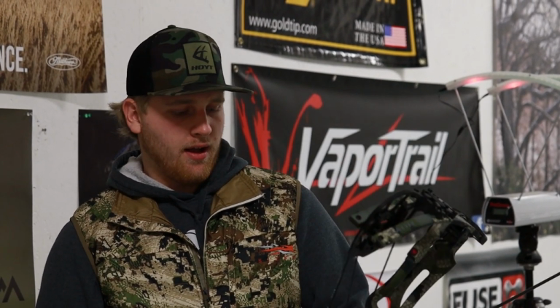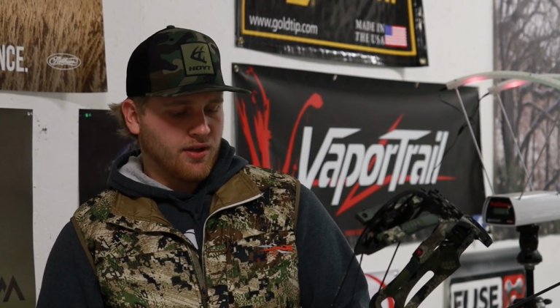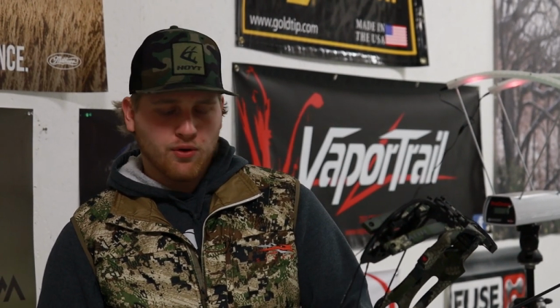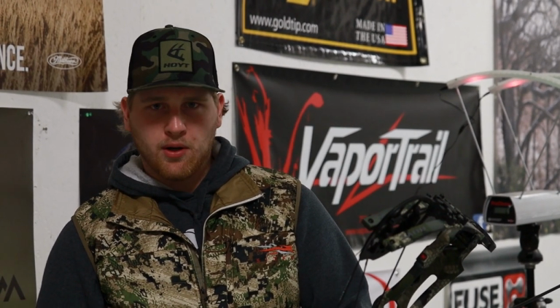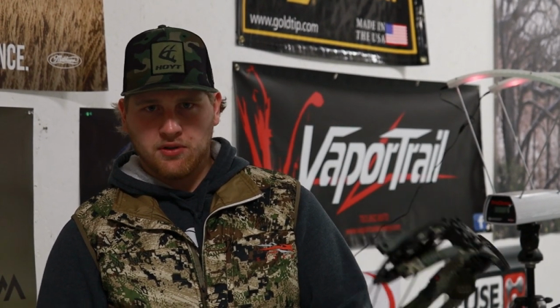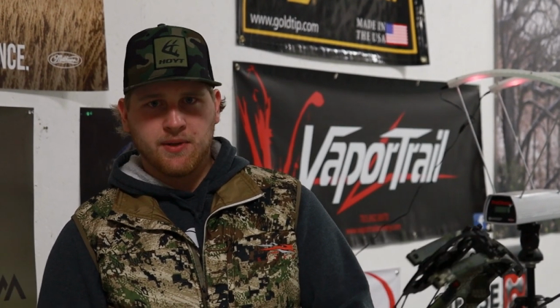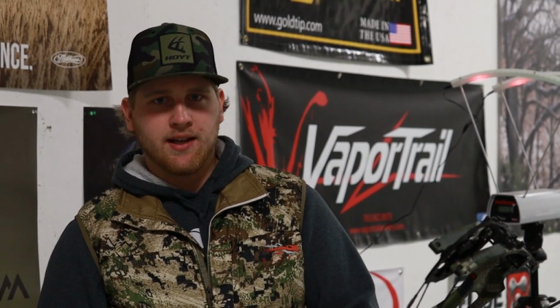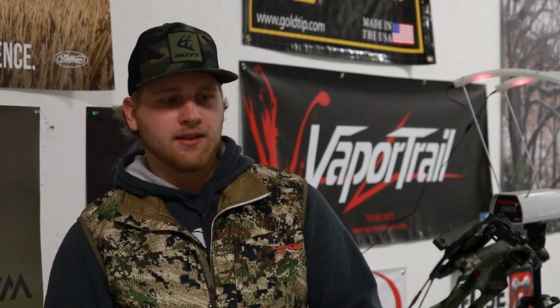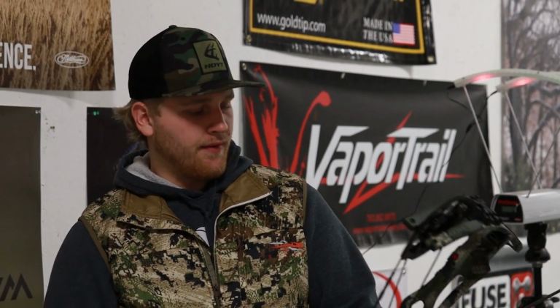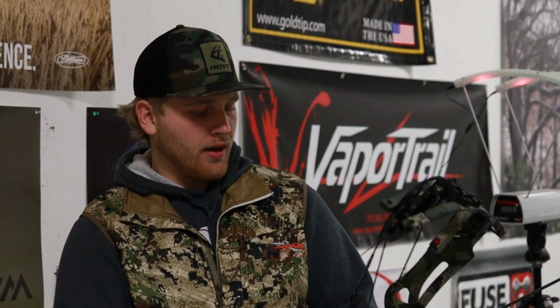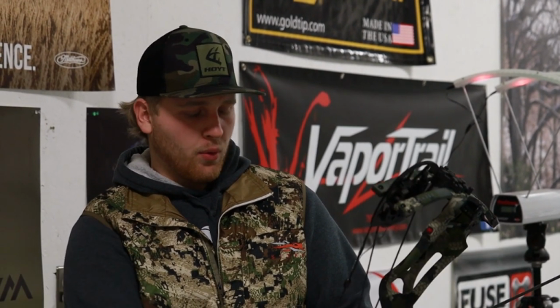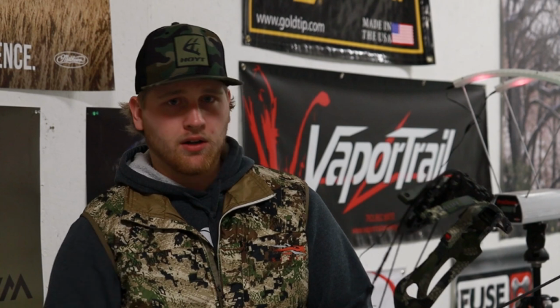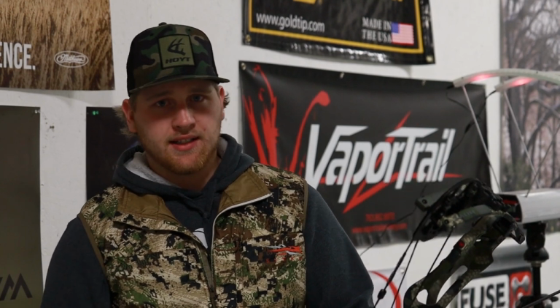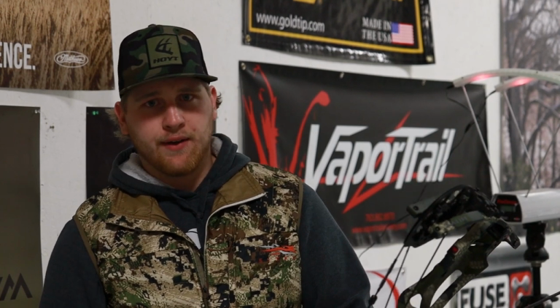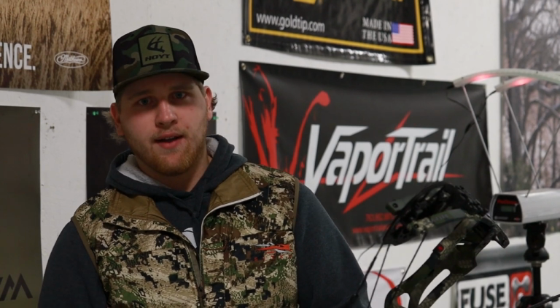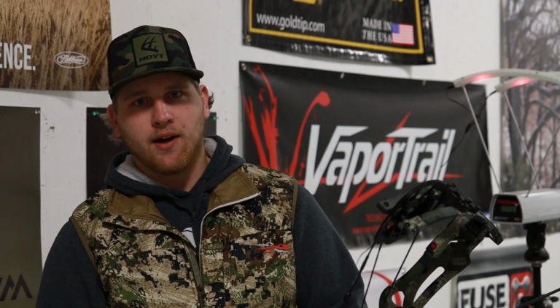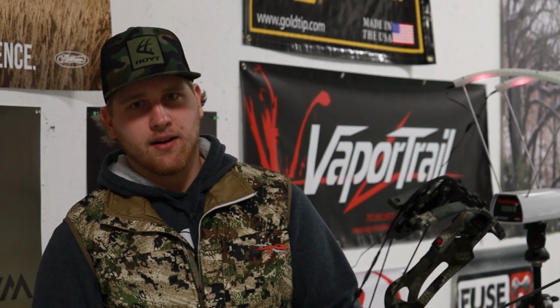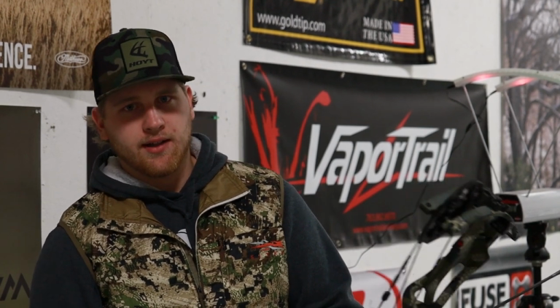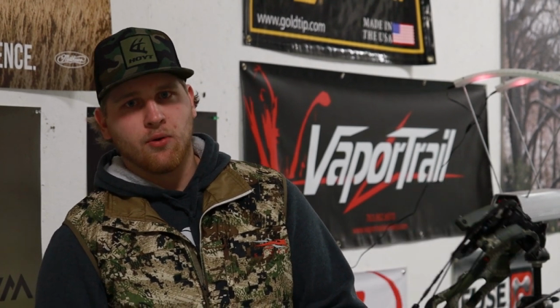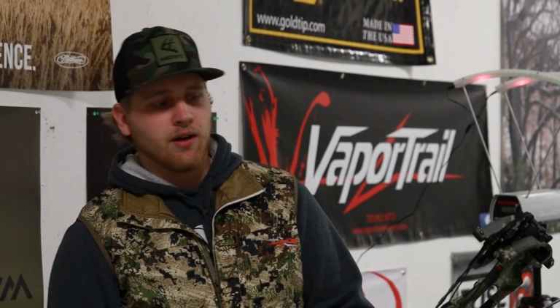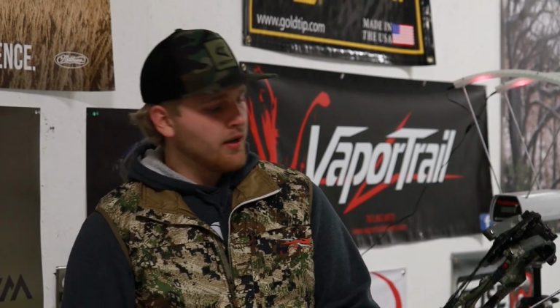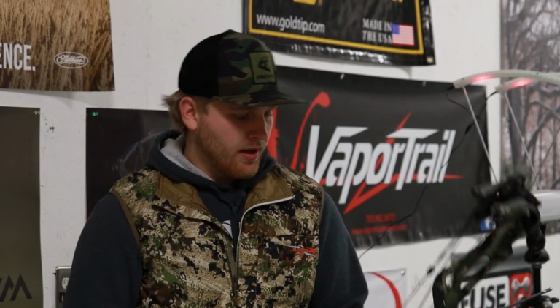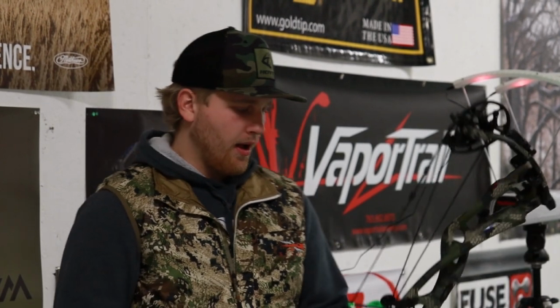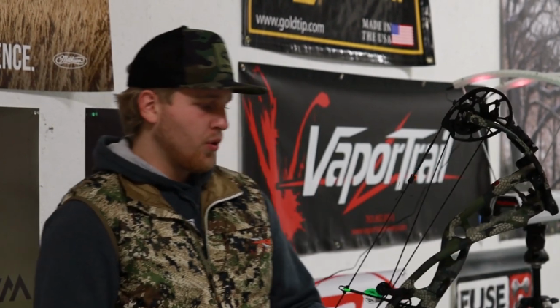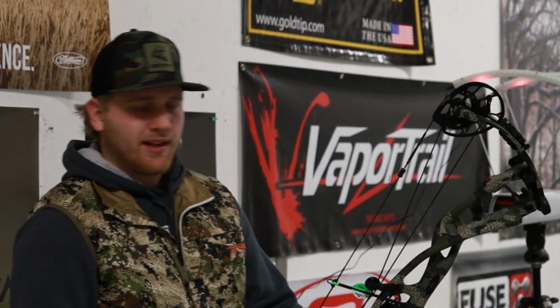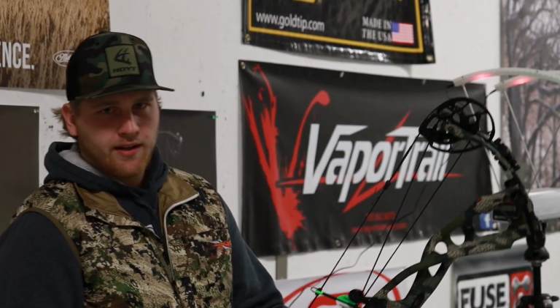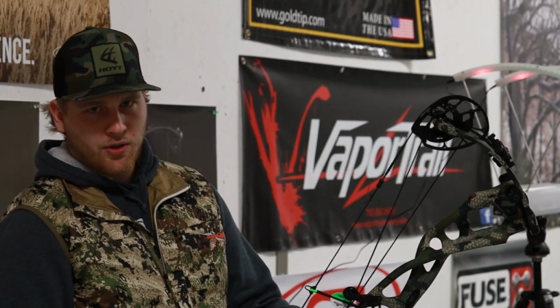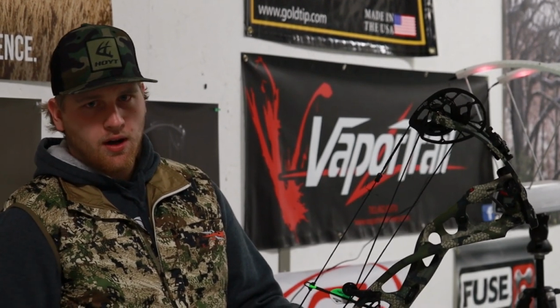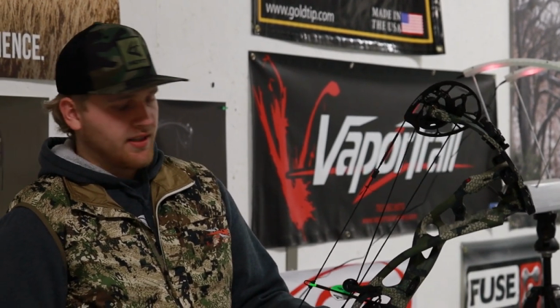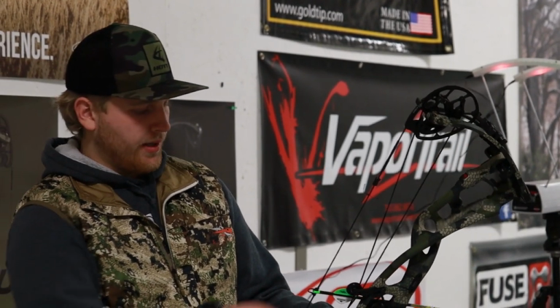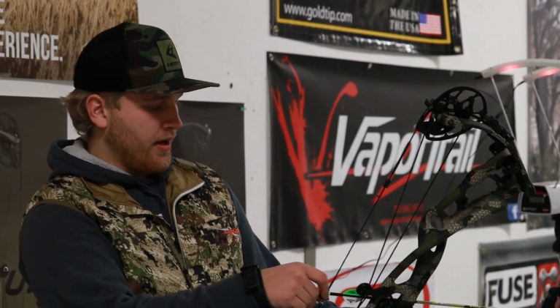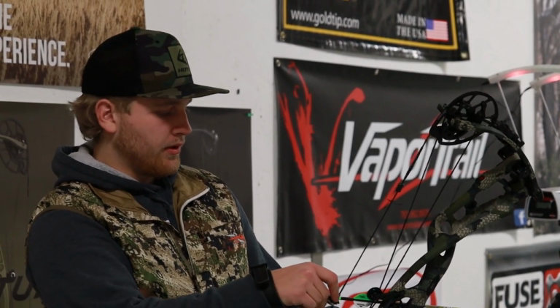I'm going to do a real world speed test. I've got a 475 grain hunting arrow here, 29 inch draw, 70 pounds.